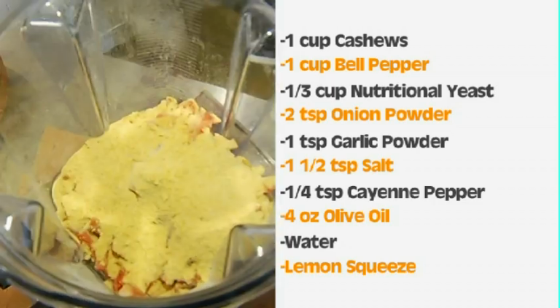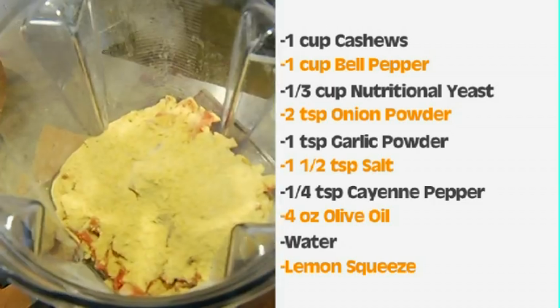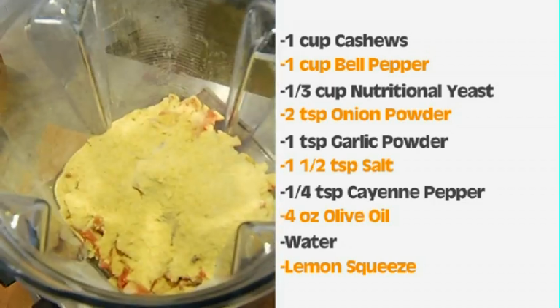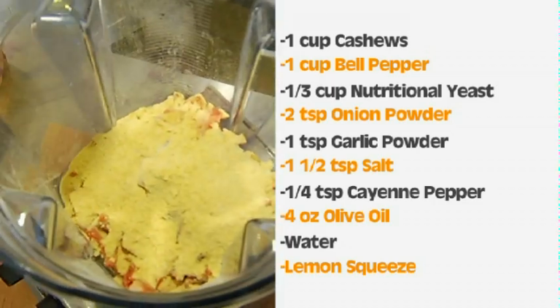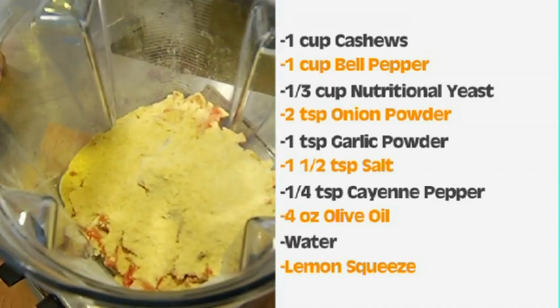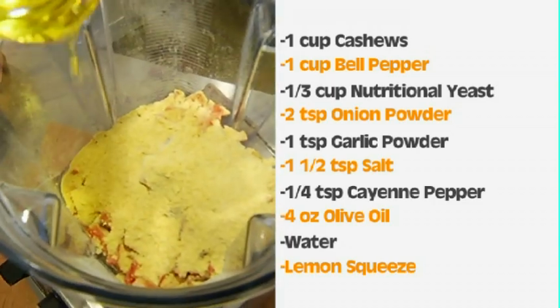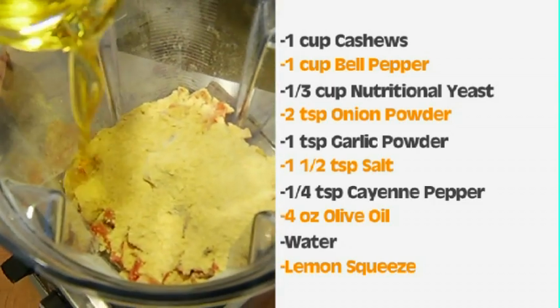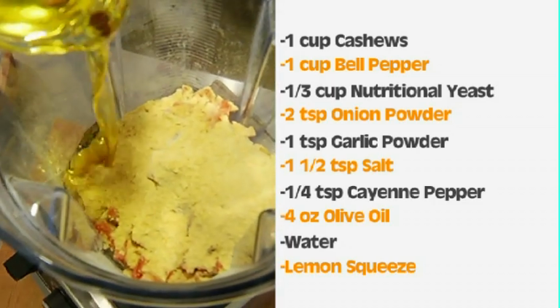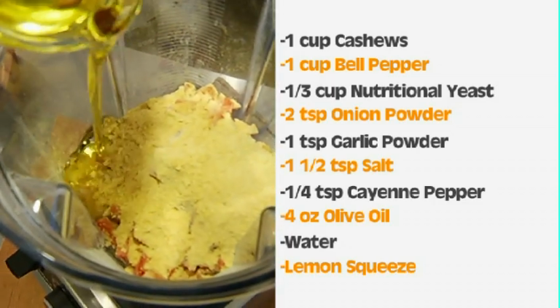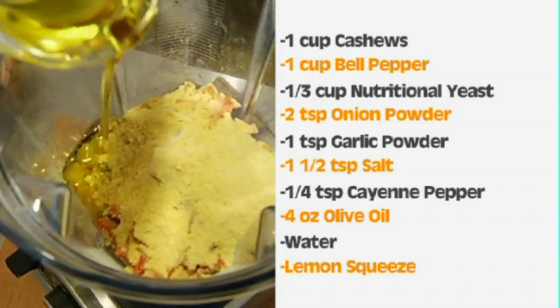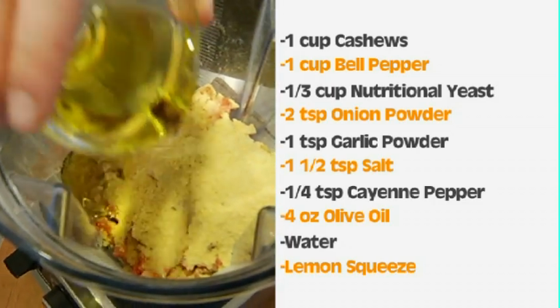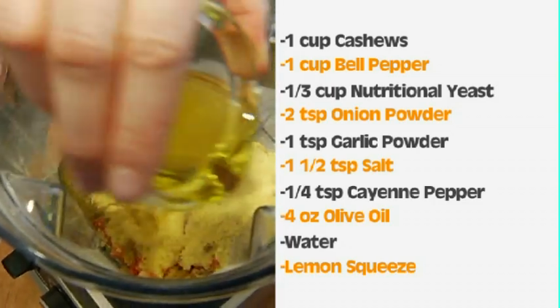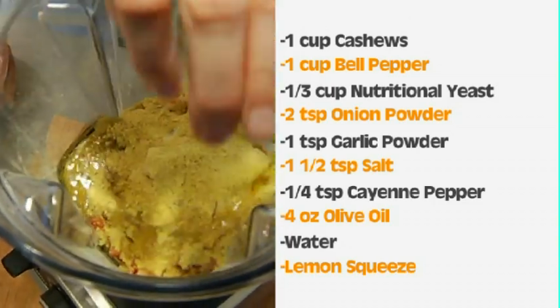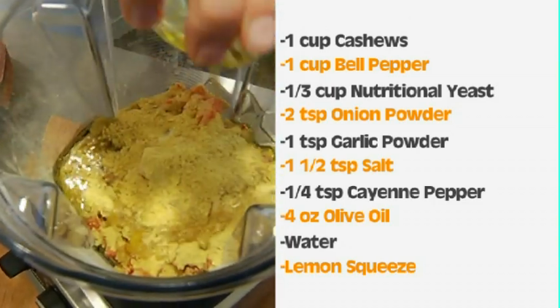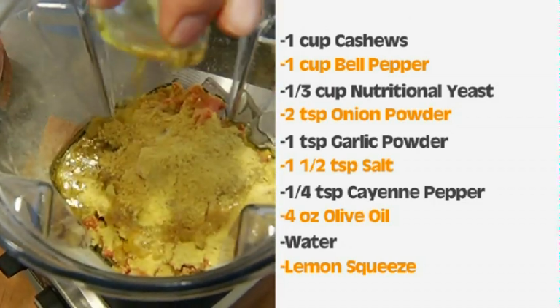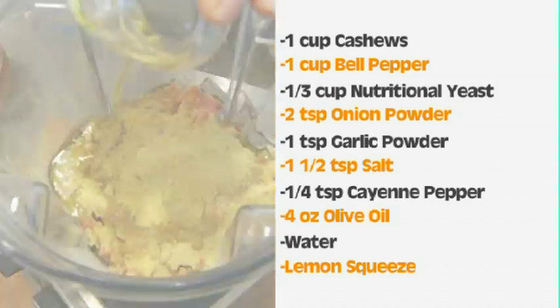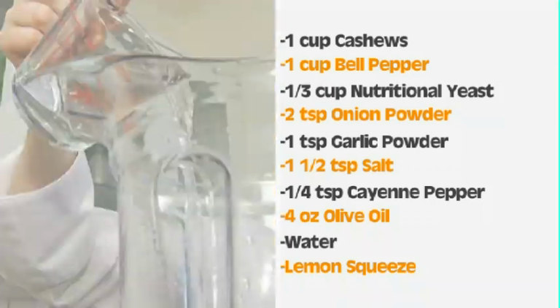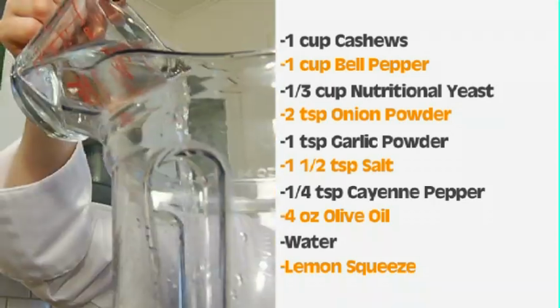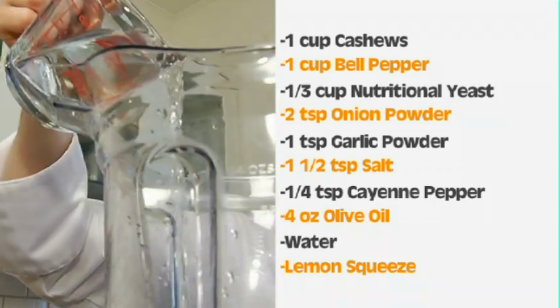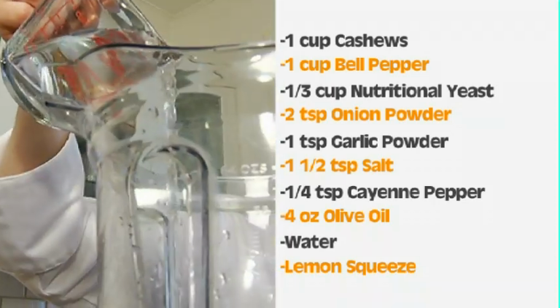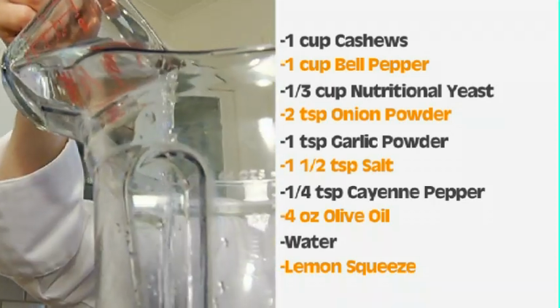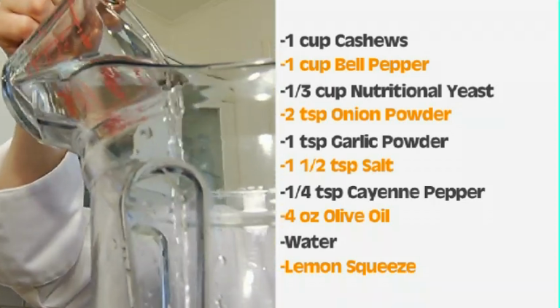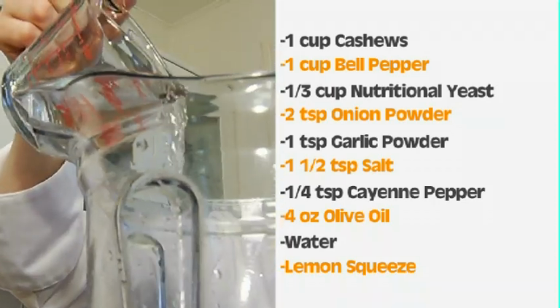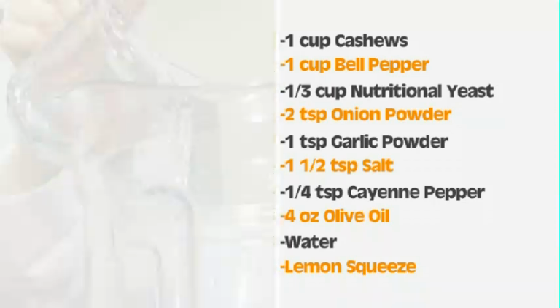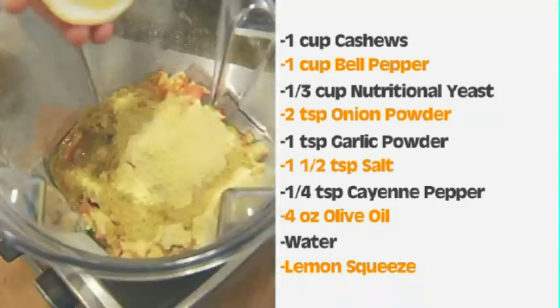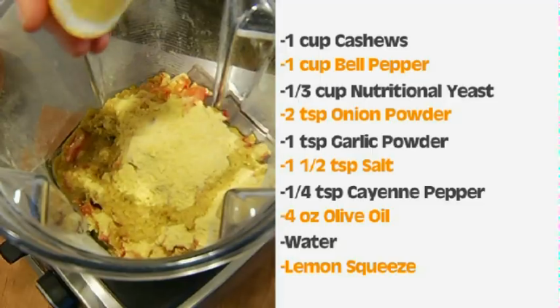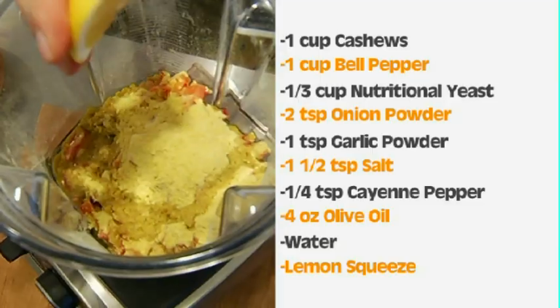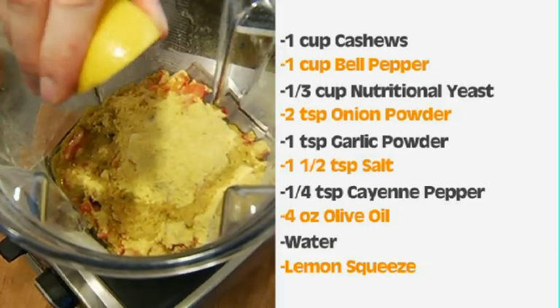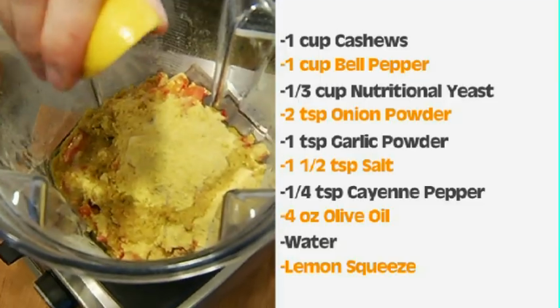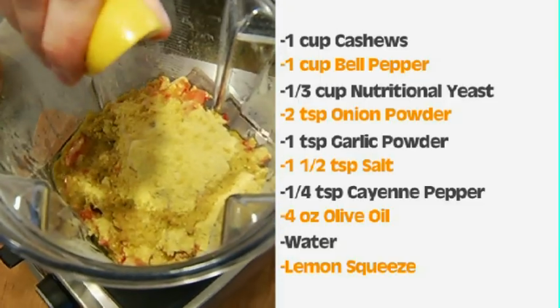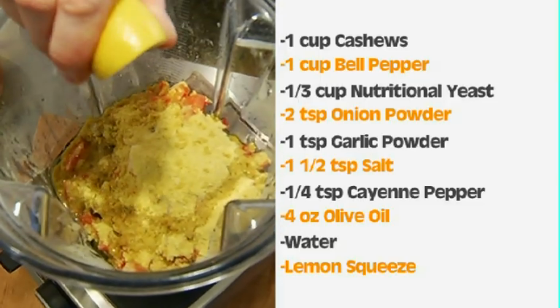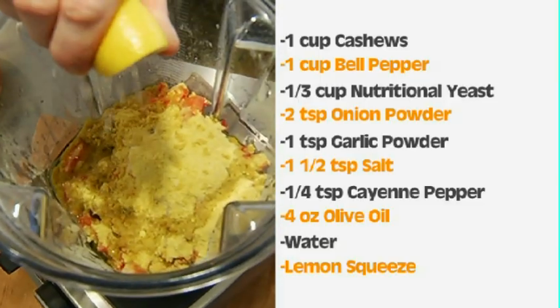I'm then going to add four ounces of olive oil and a little bit of water to get the right consistency.